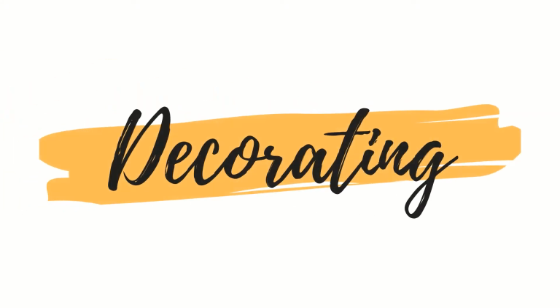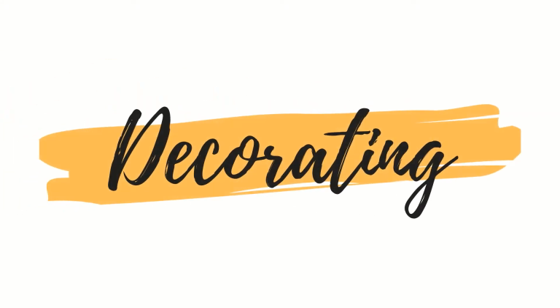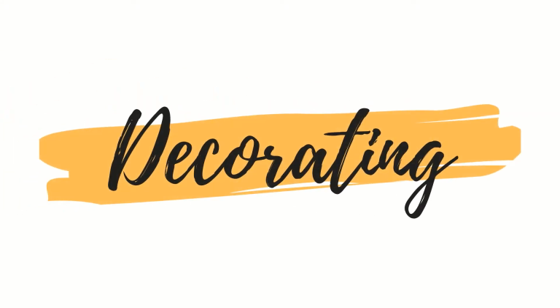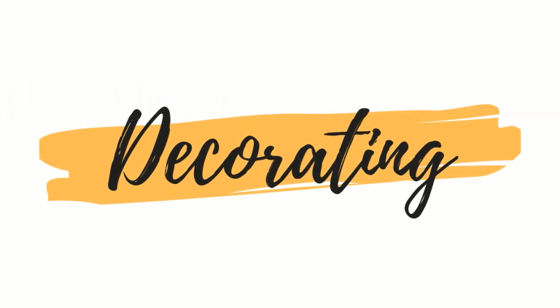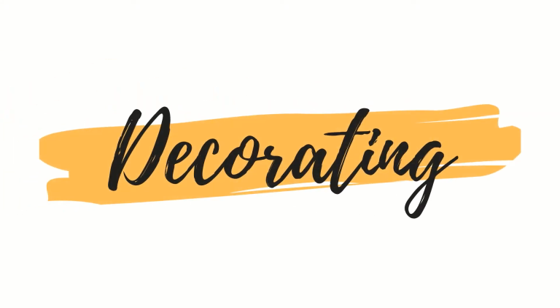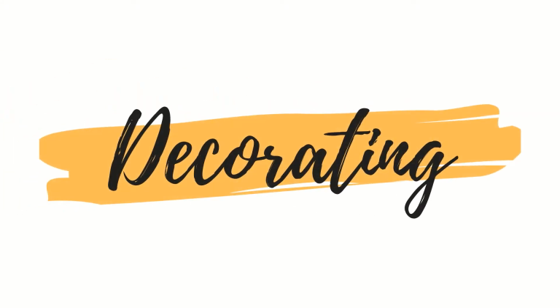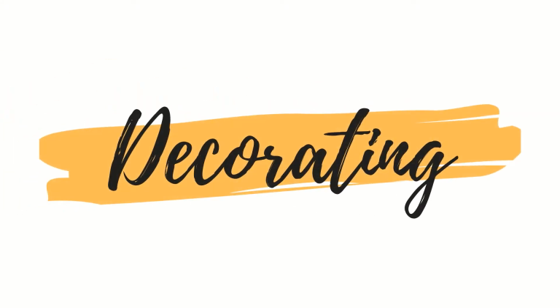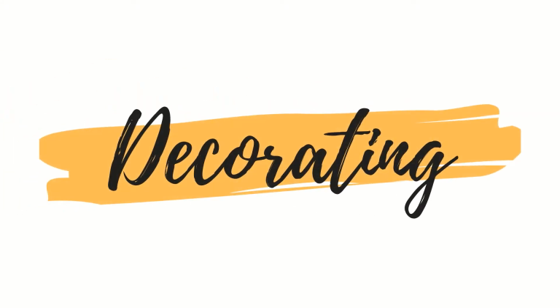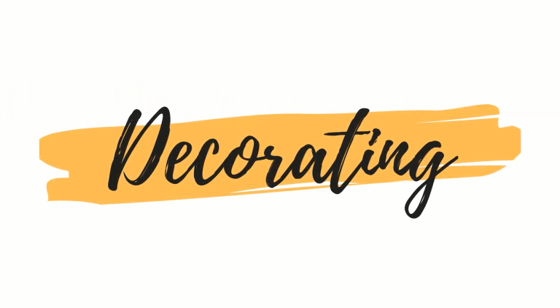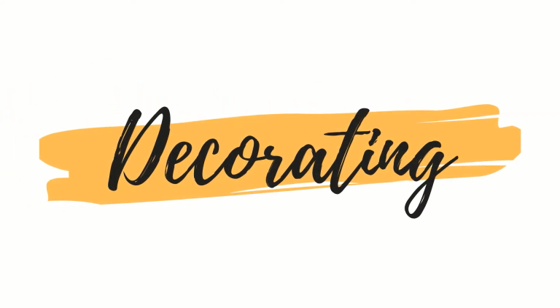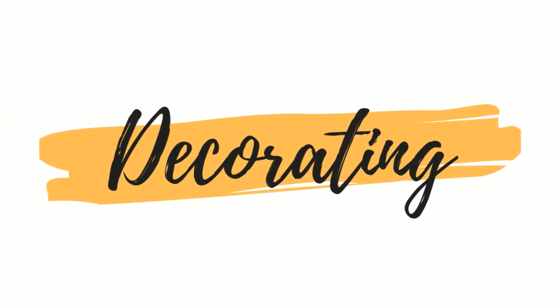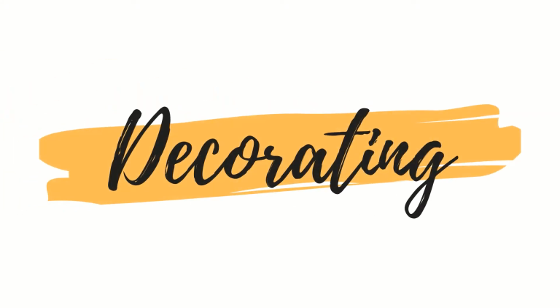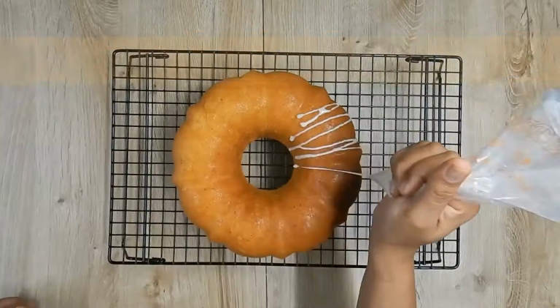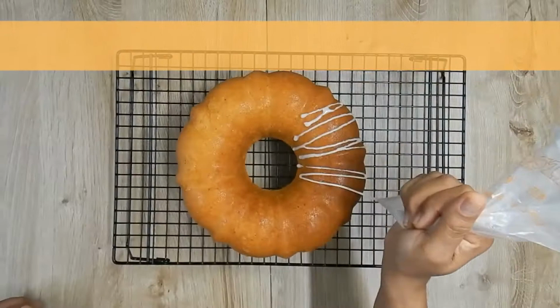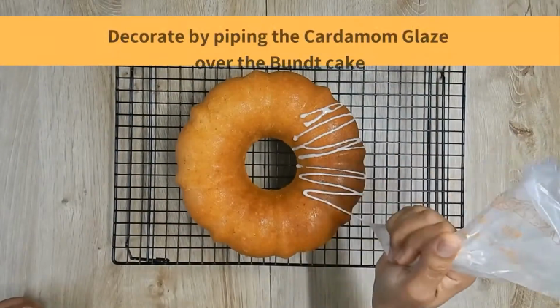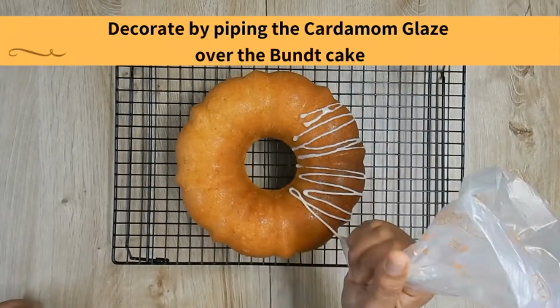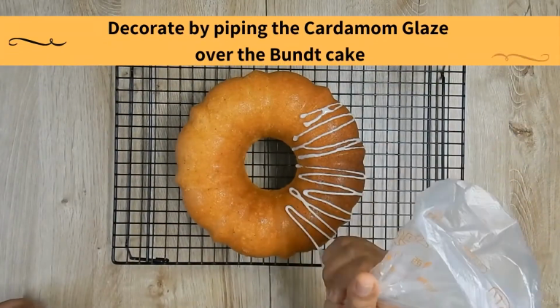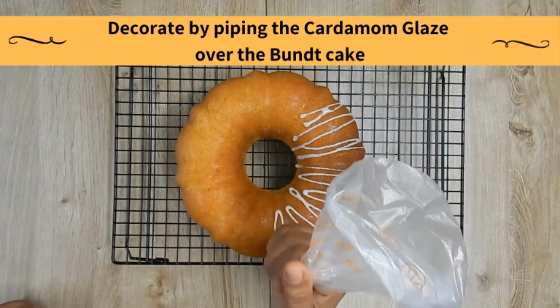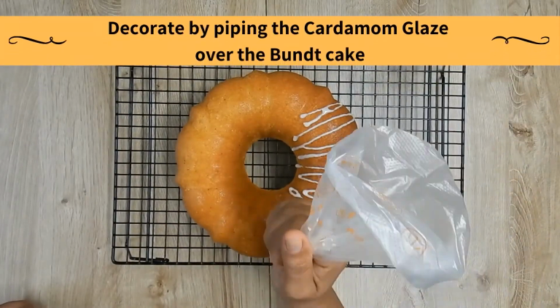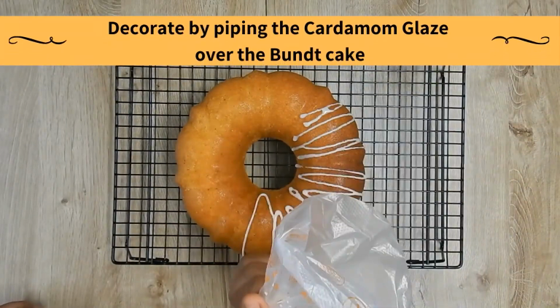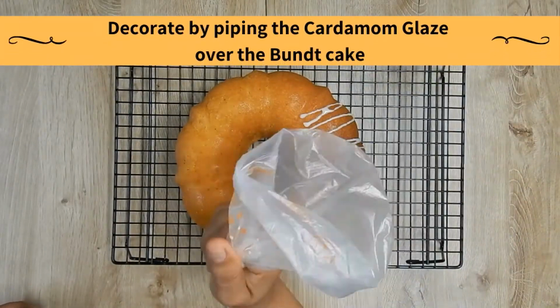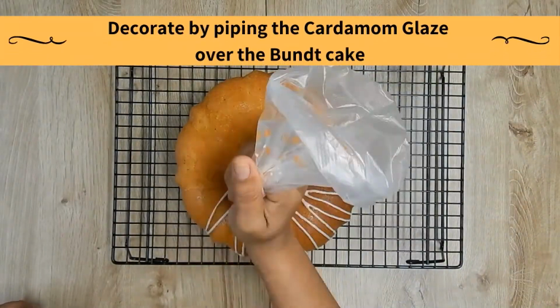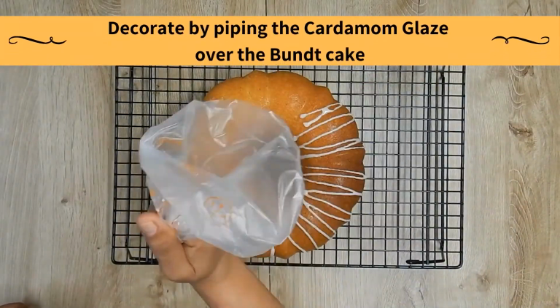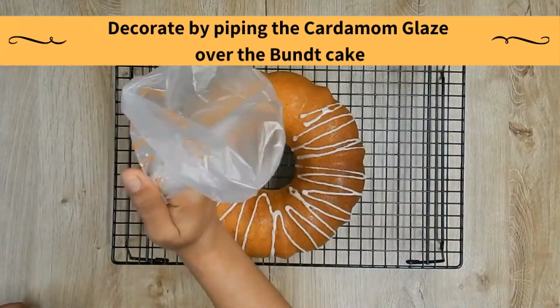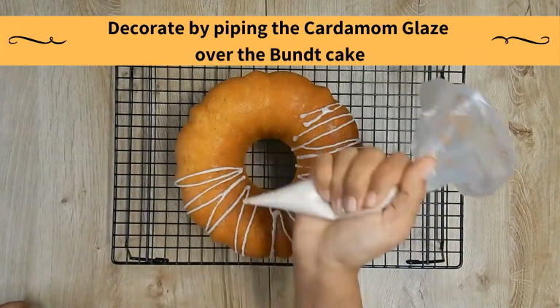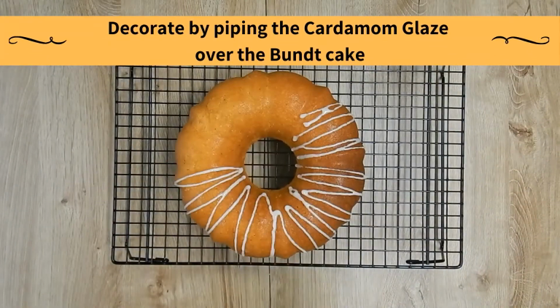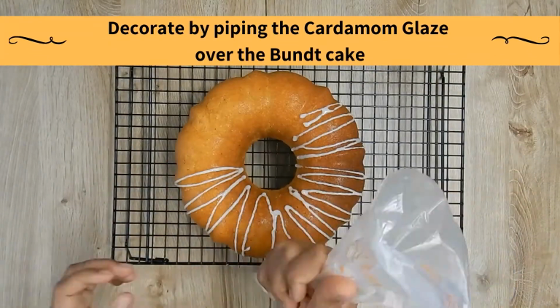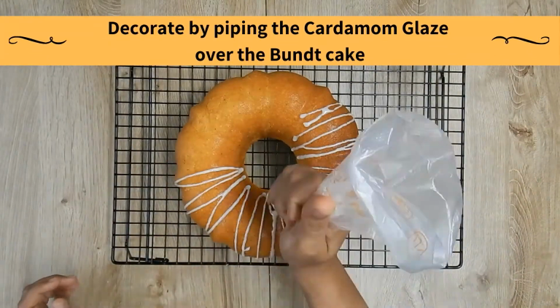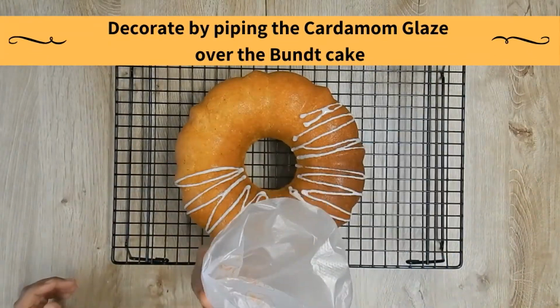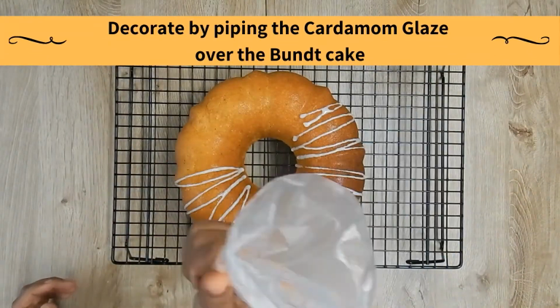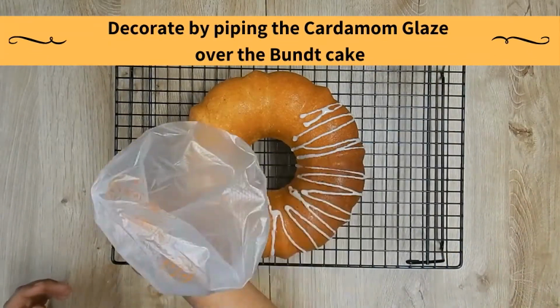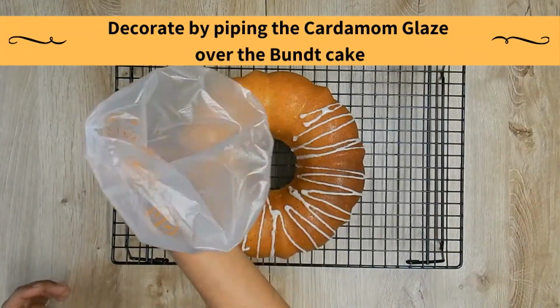Decorating. Decorate by piping the cardamom glaze over the bundt cake.